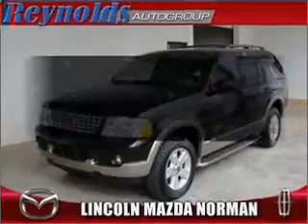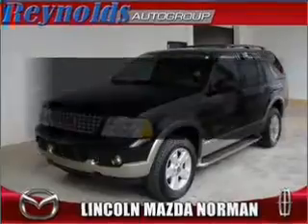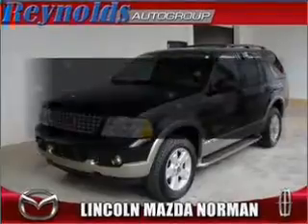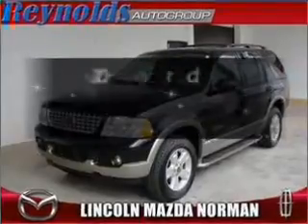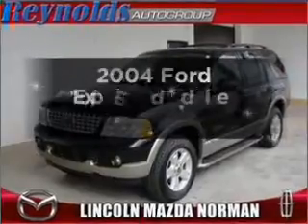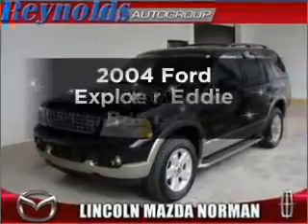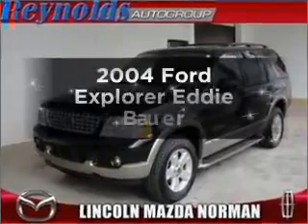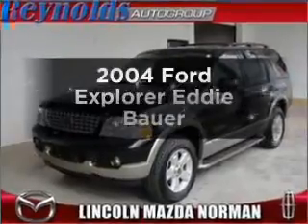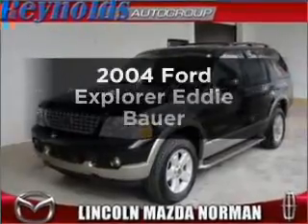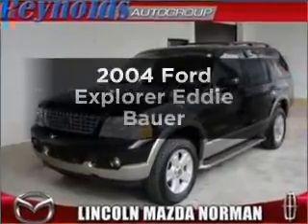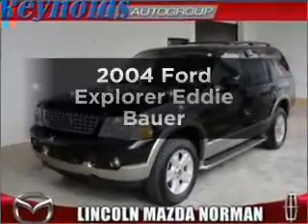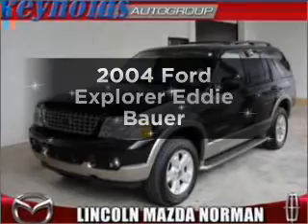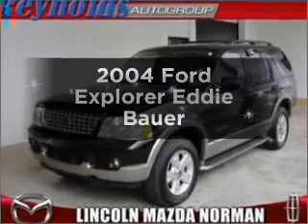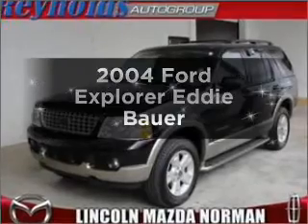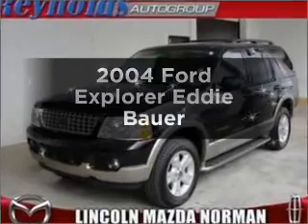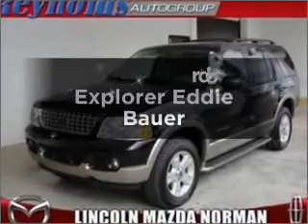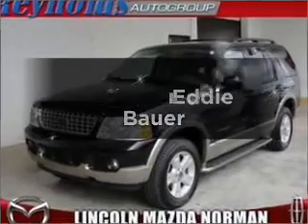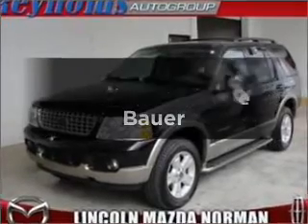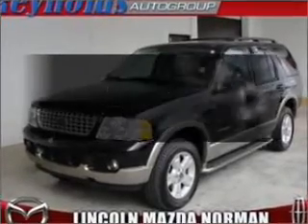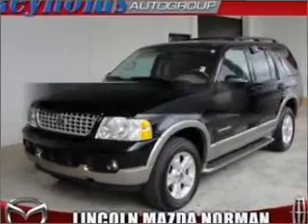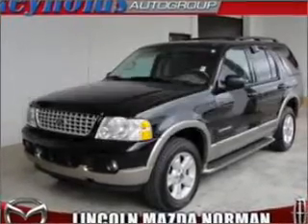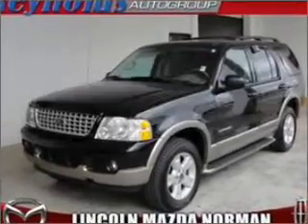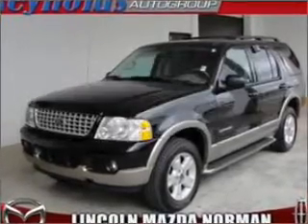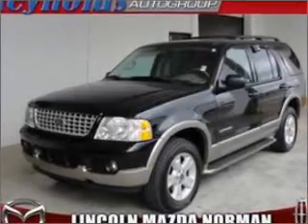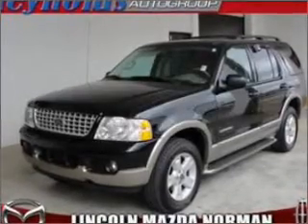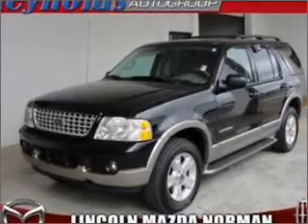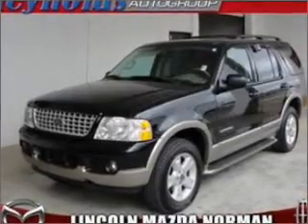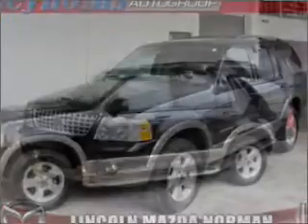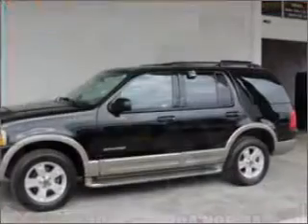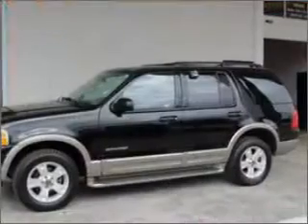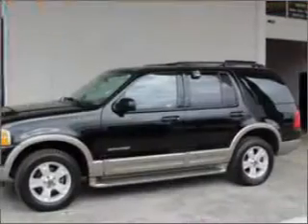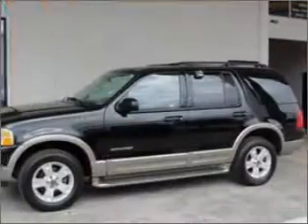Presenting the 2004 Ford Explorer. Everything you need under one roof with this great vehicle.